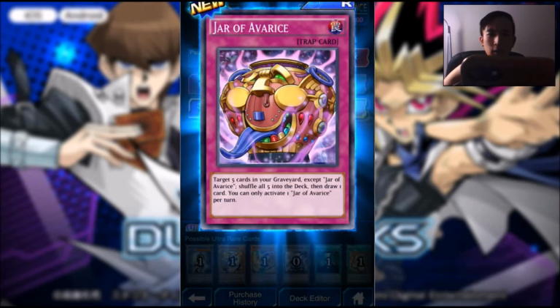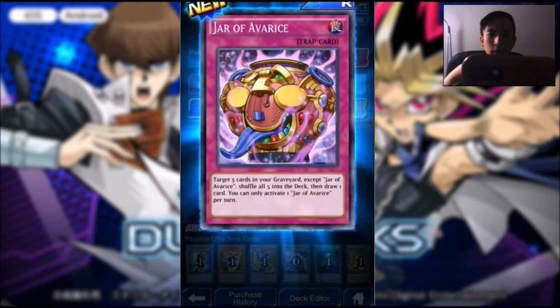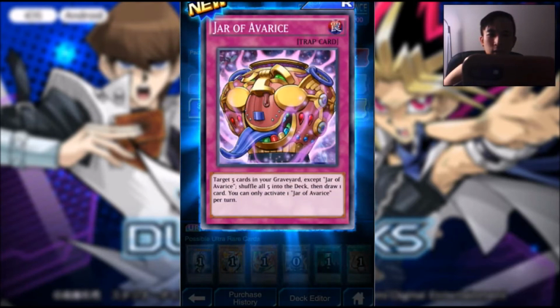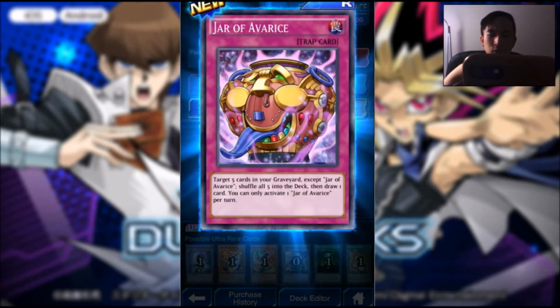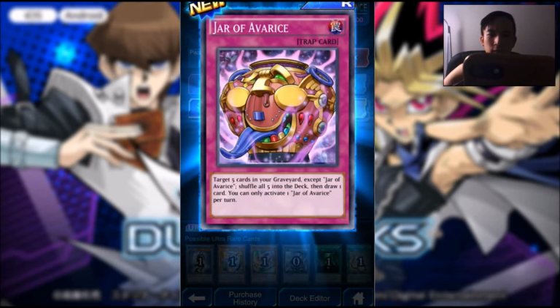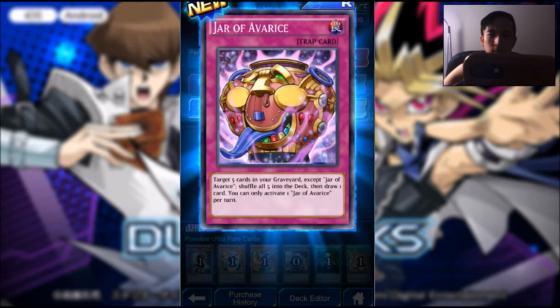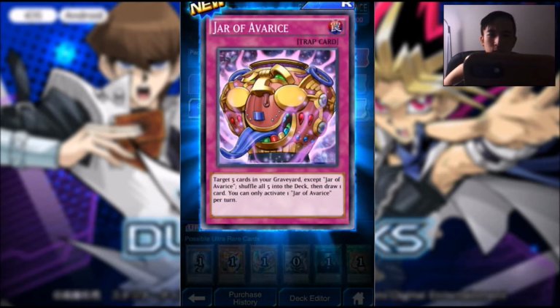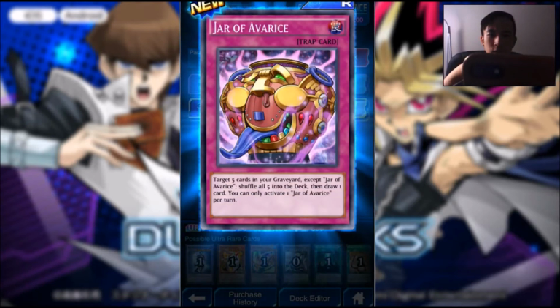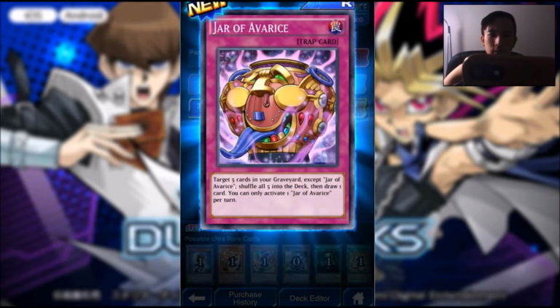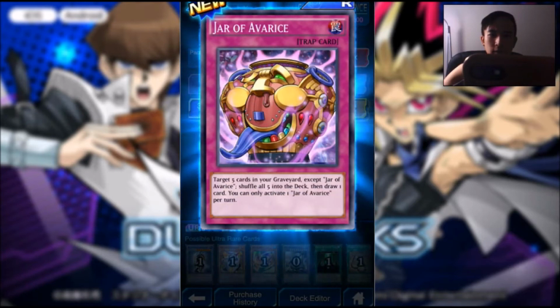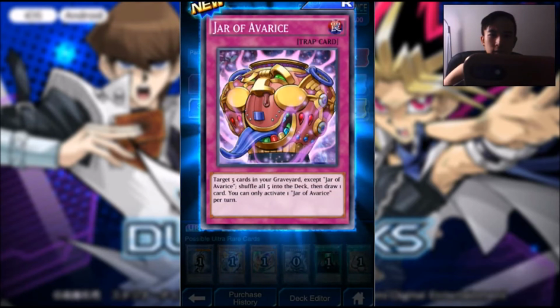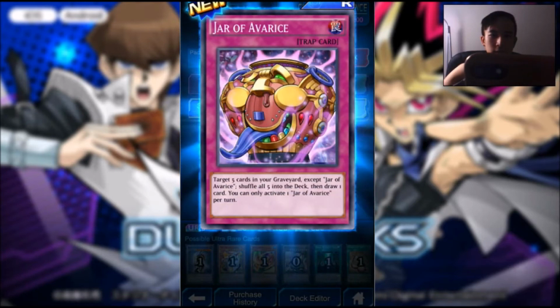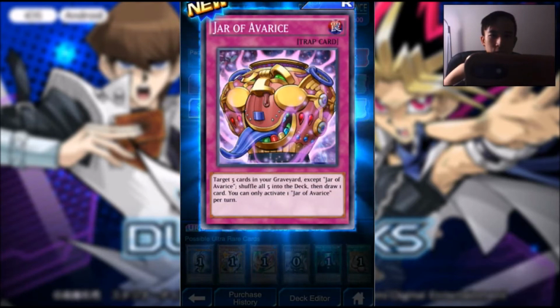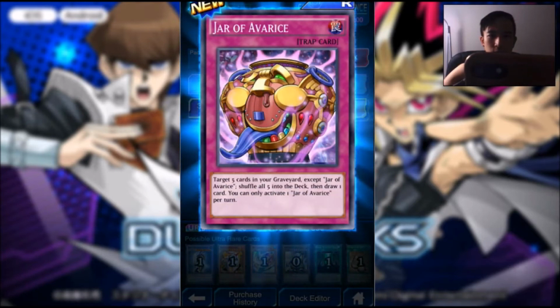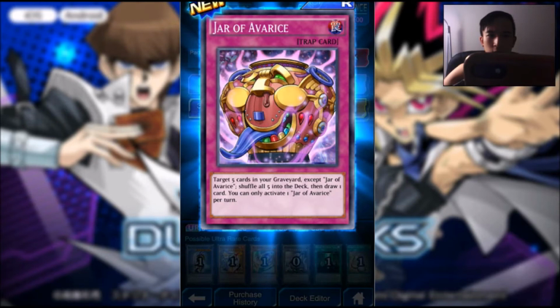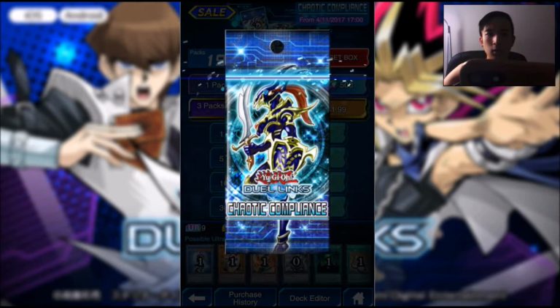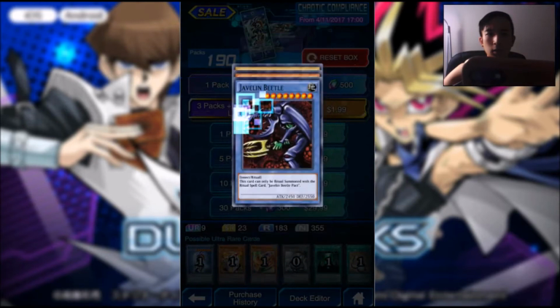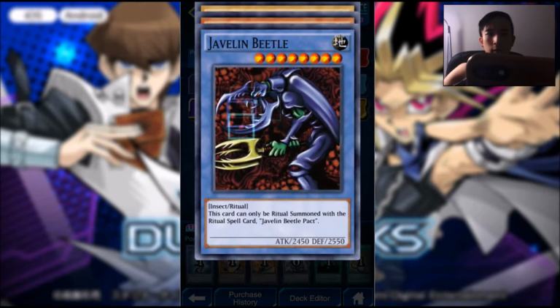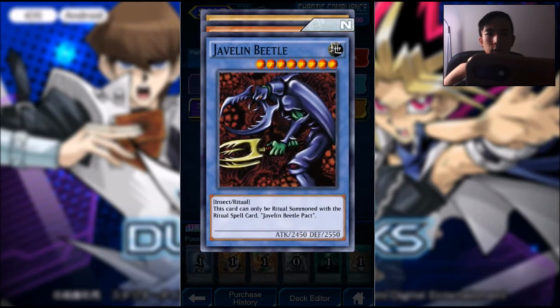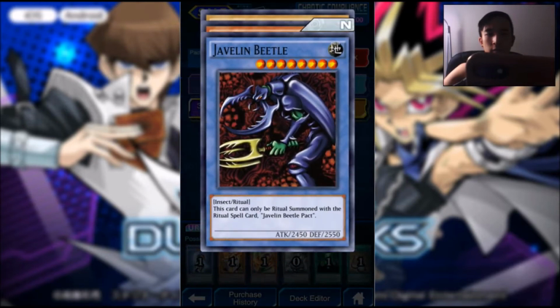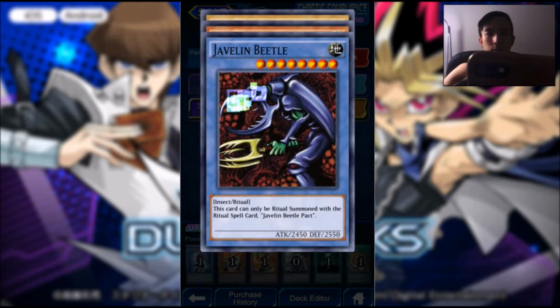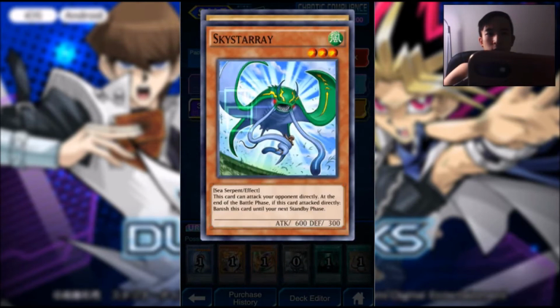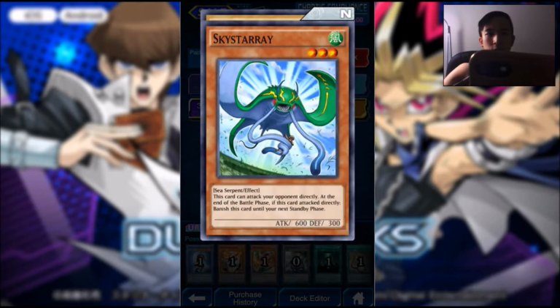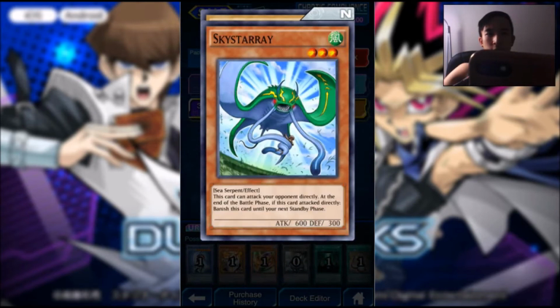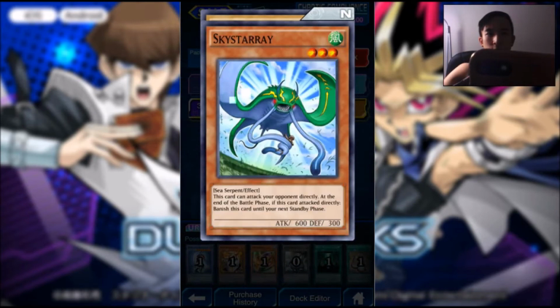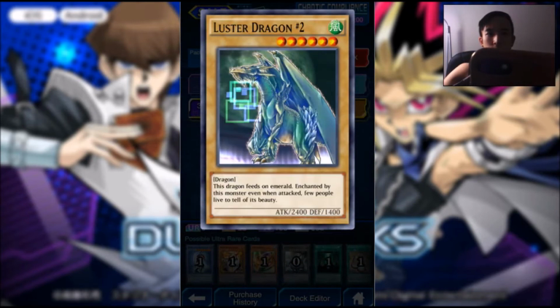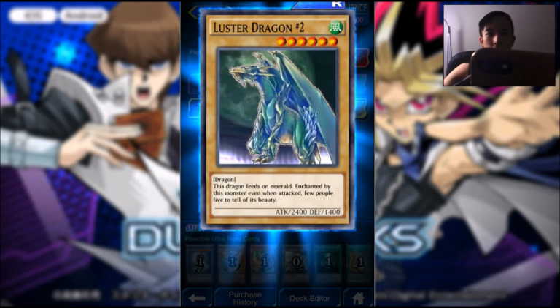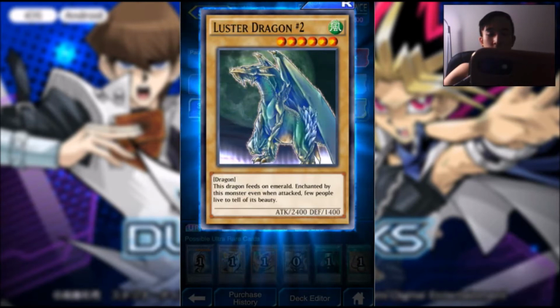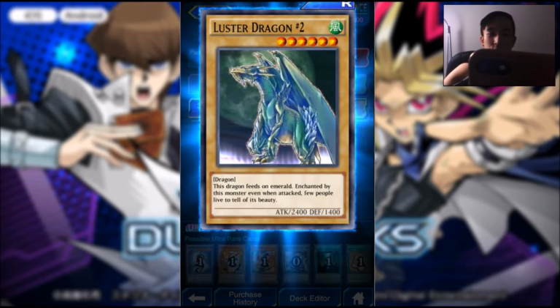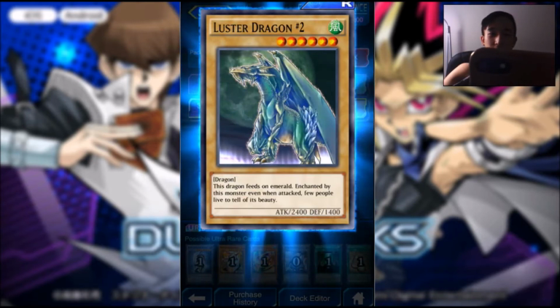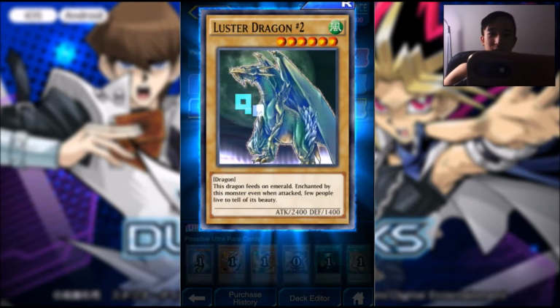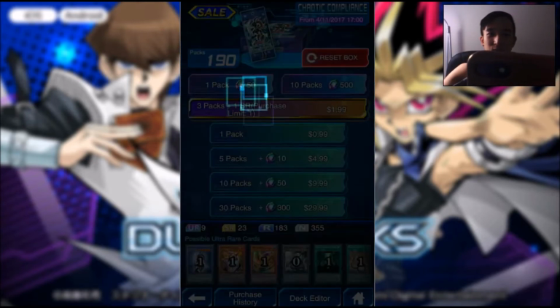Target 5 cards in your grave, except this one. Shuffle all 5 in the deck, then draw 1 card. Javelin Beetle, Skystar Ray, and Lustre Dragon No. 2.